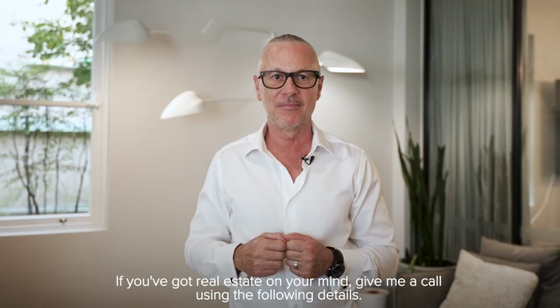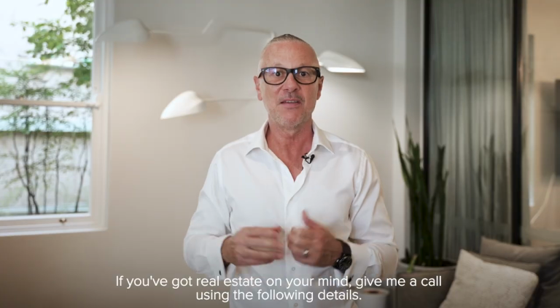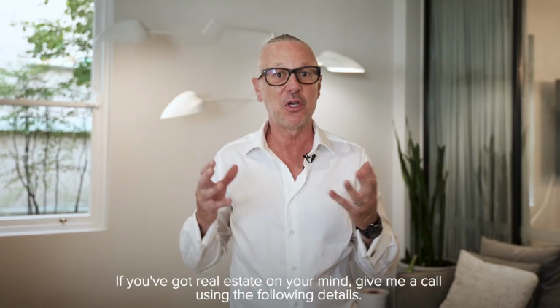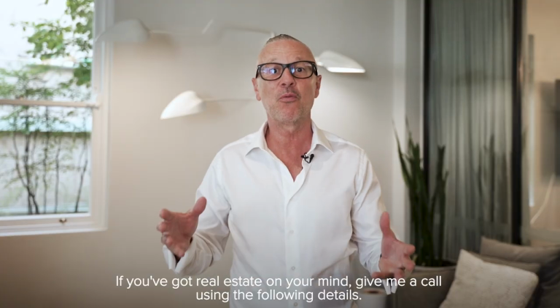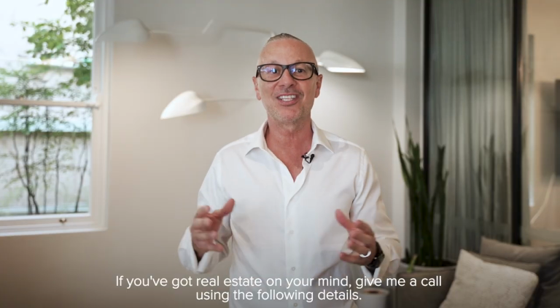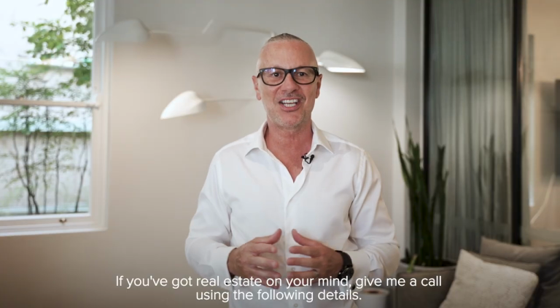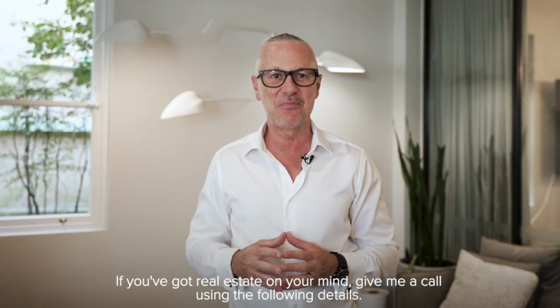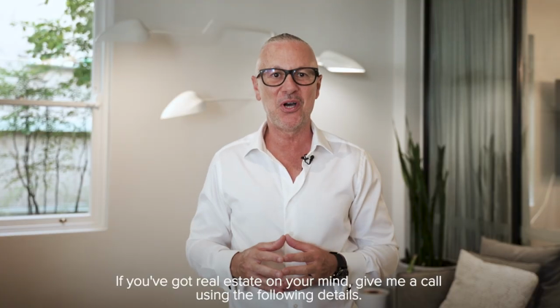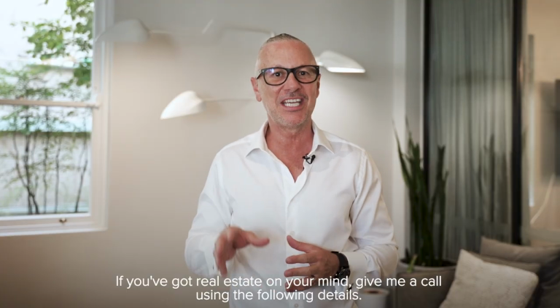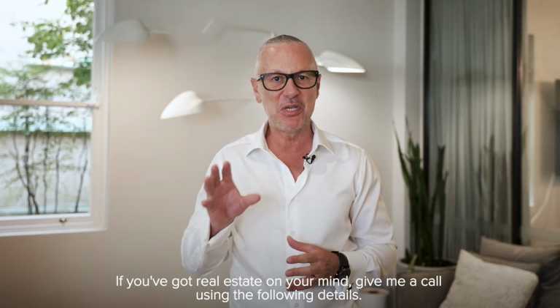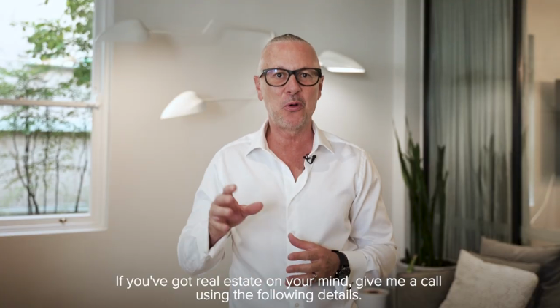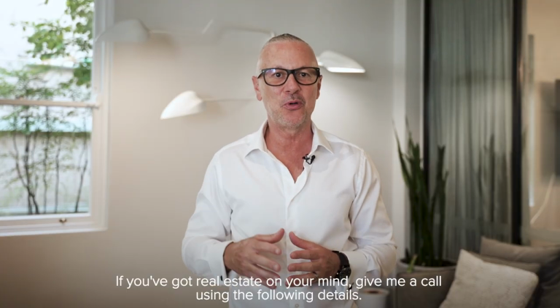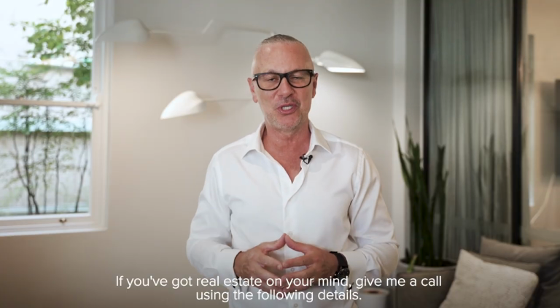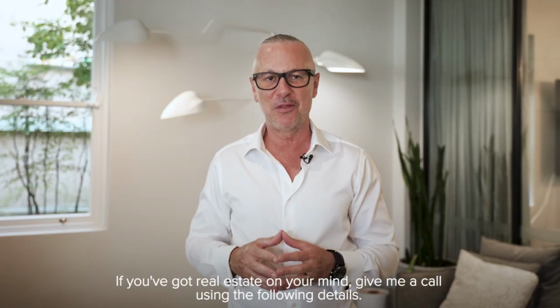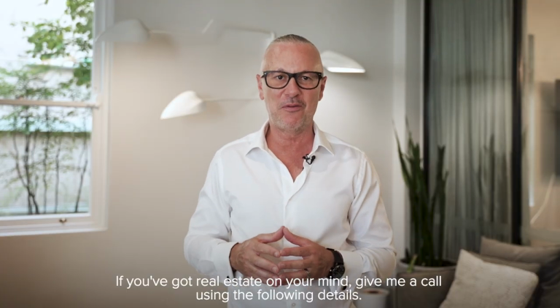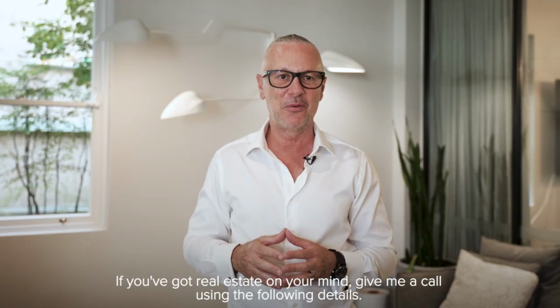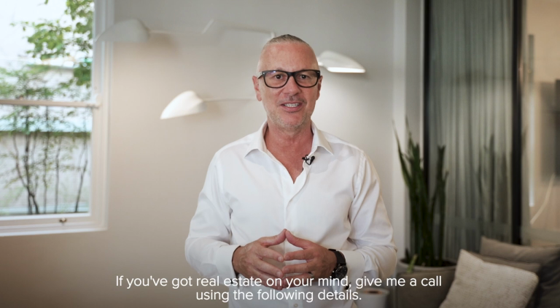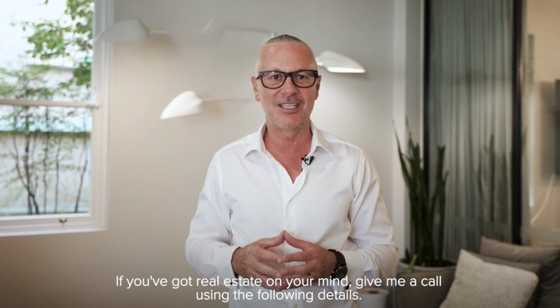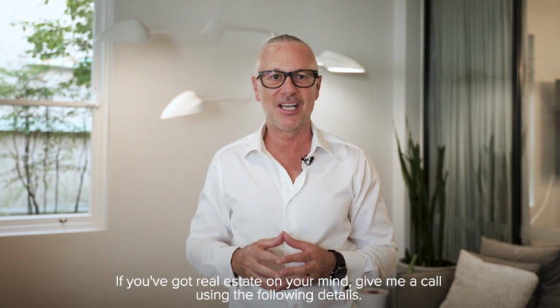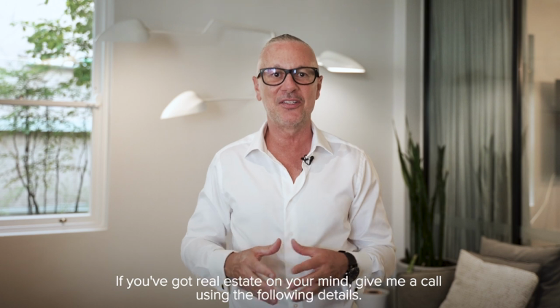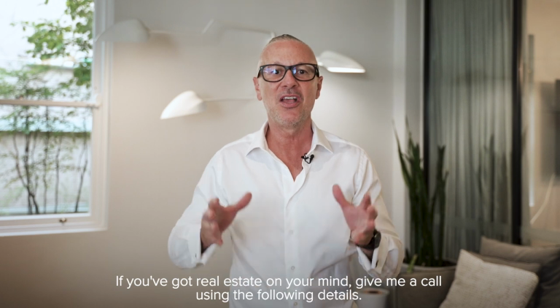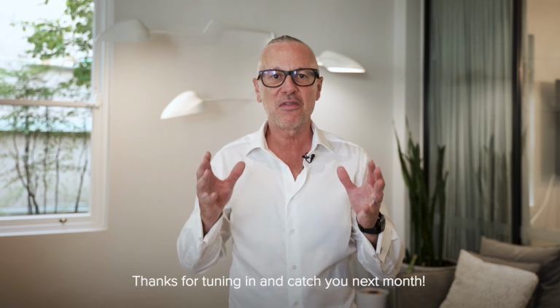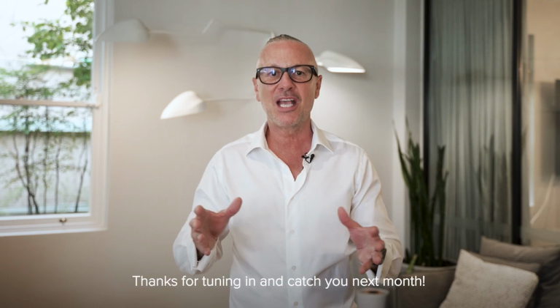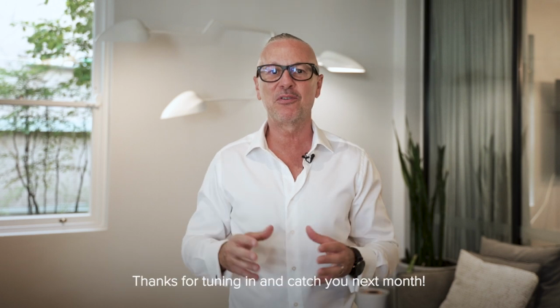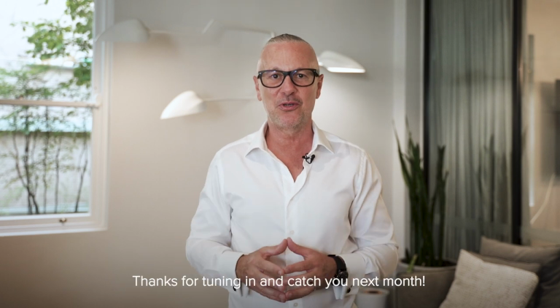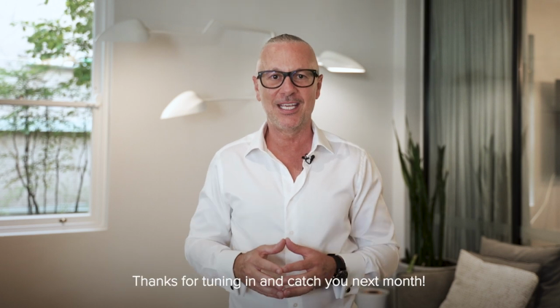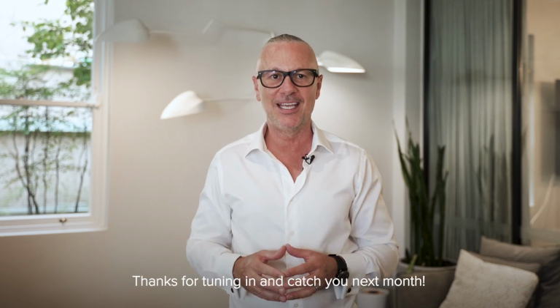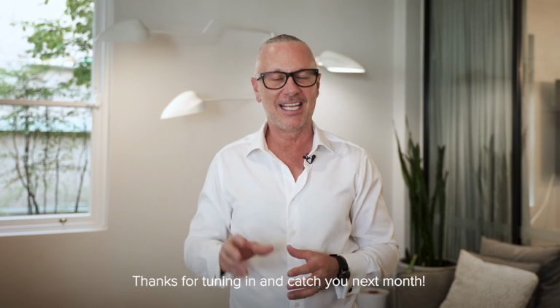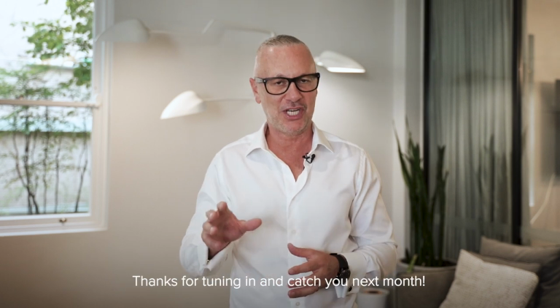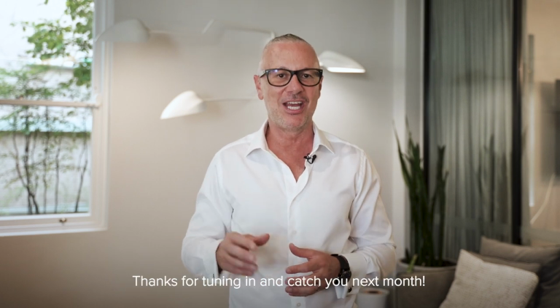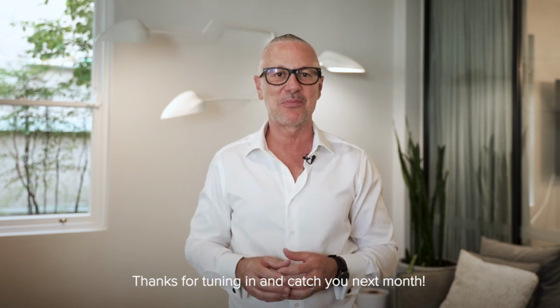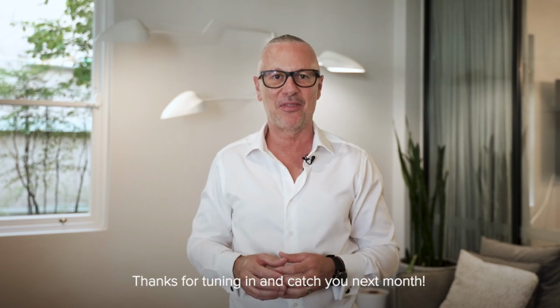If you've got real estate on your mind, give me a call using the following details. Thanks for tuning in and catch you next month.